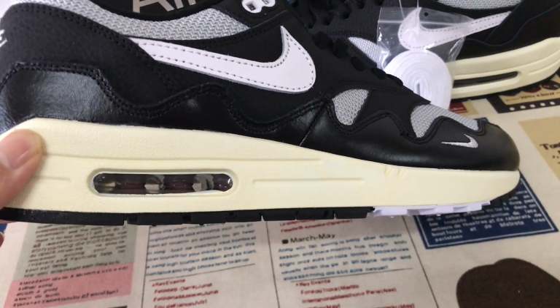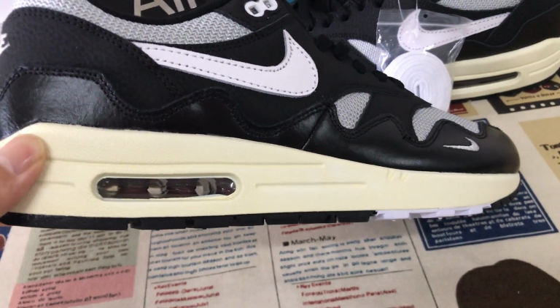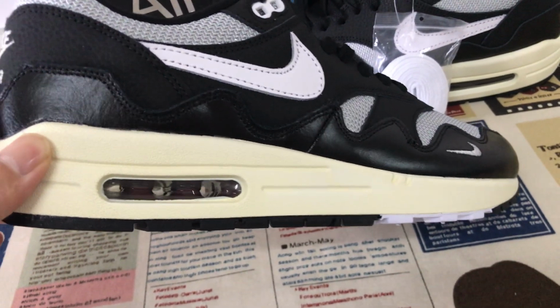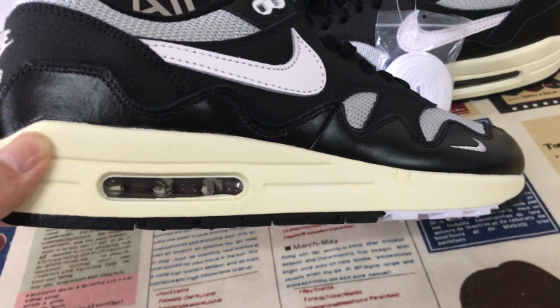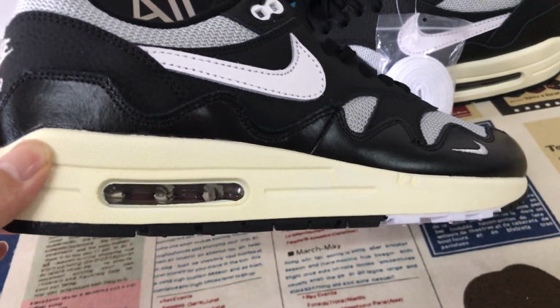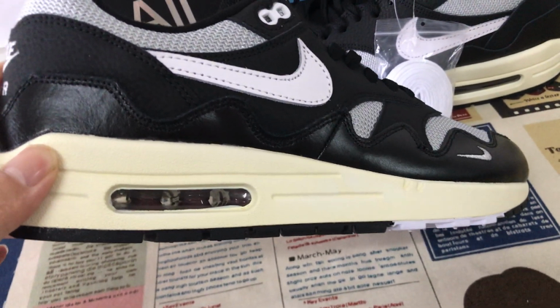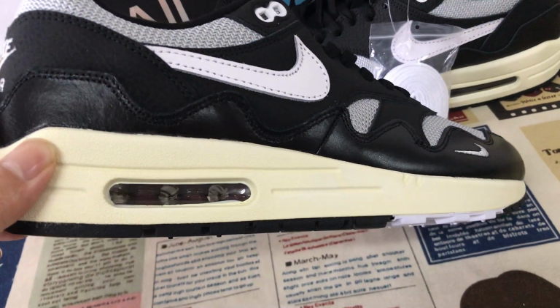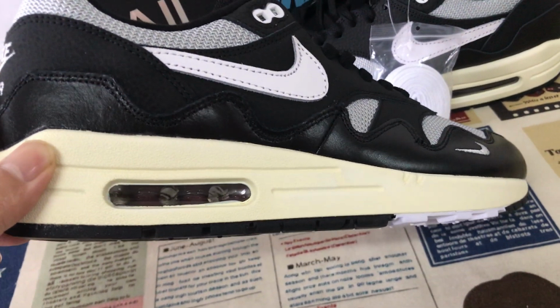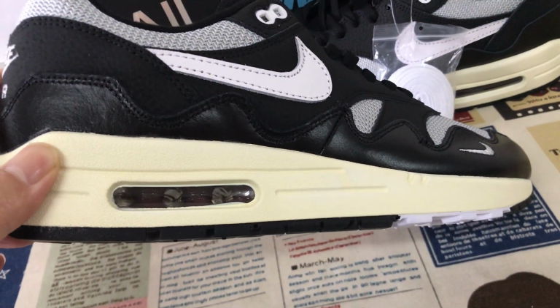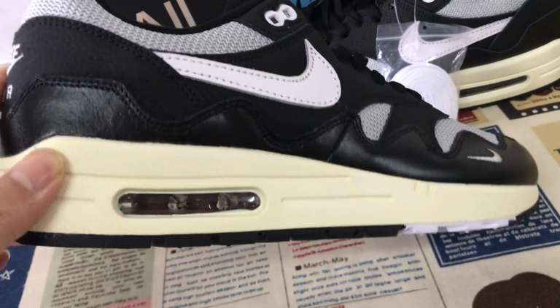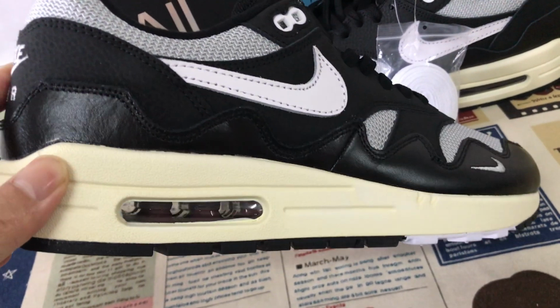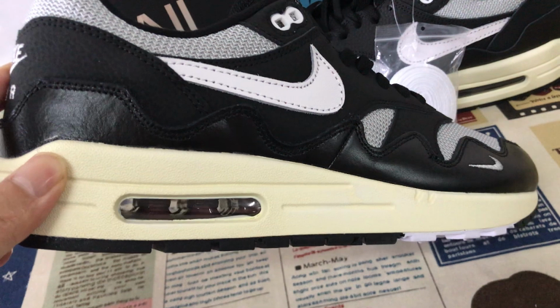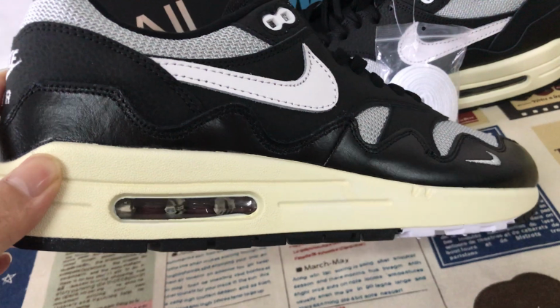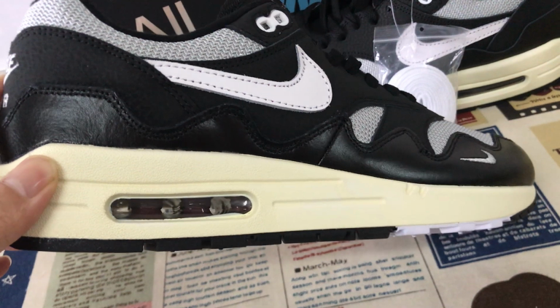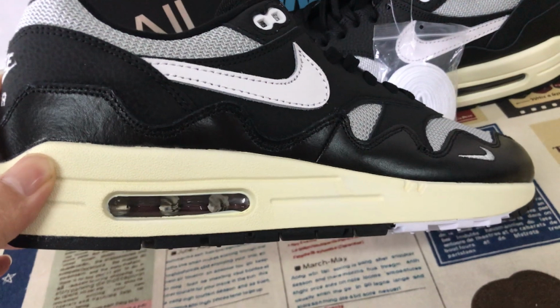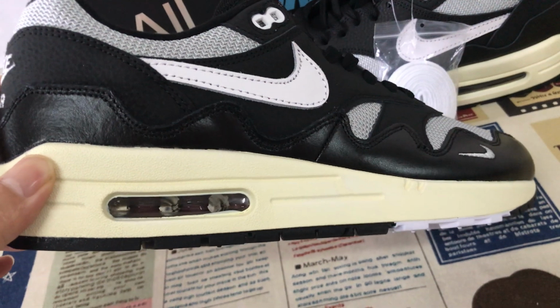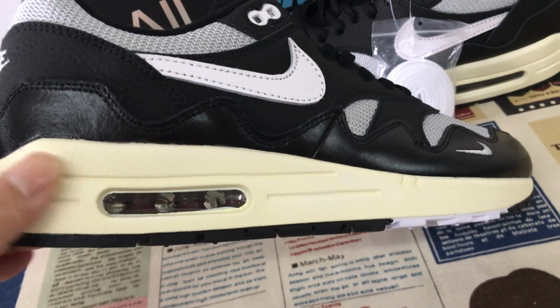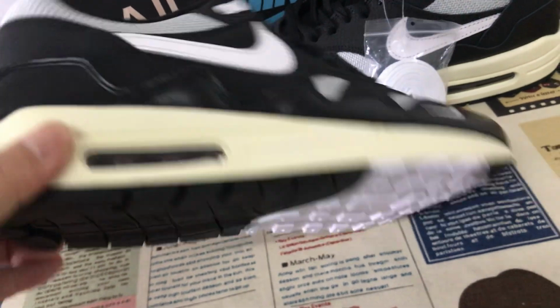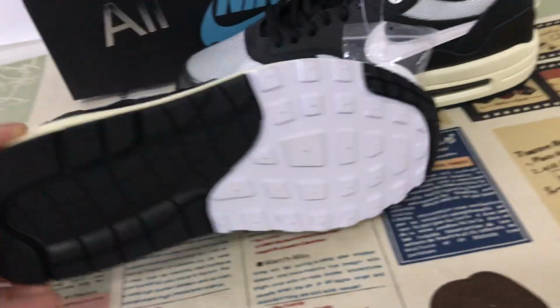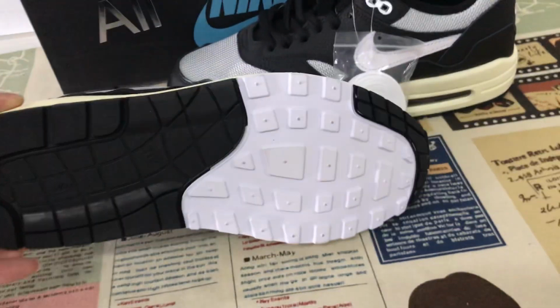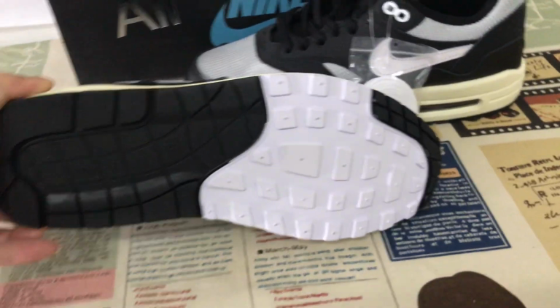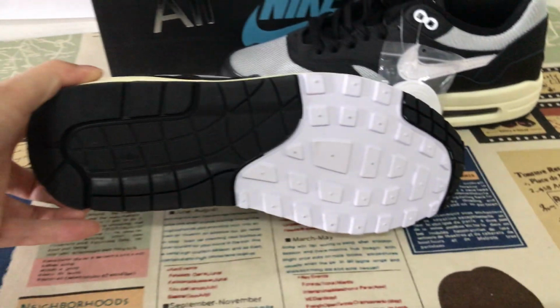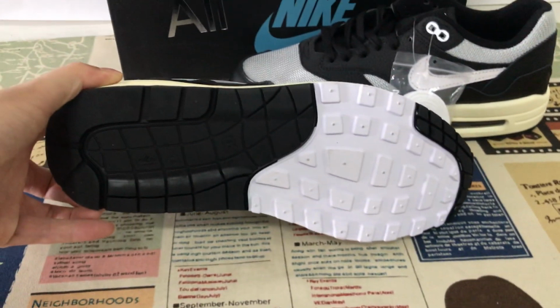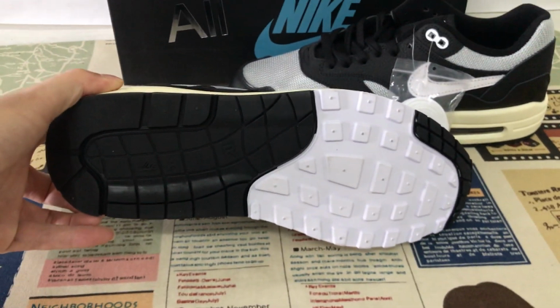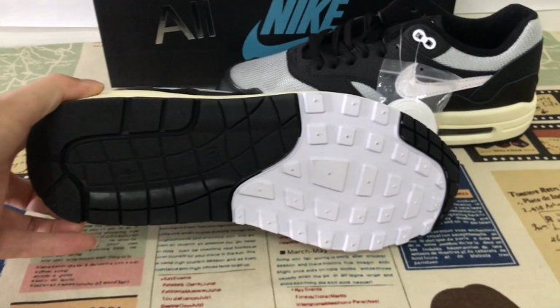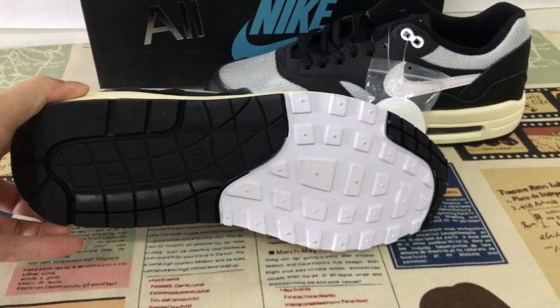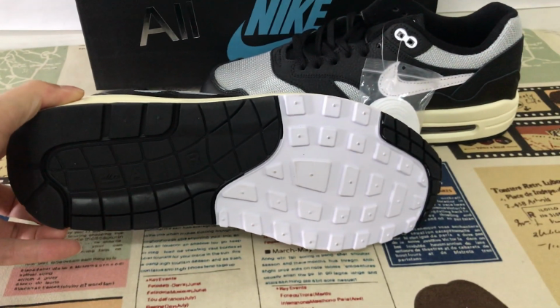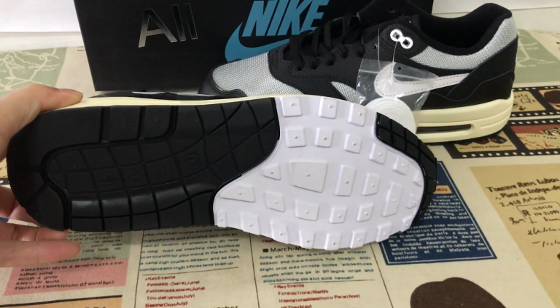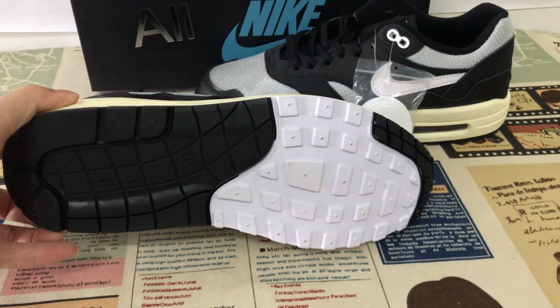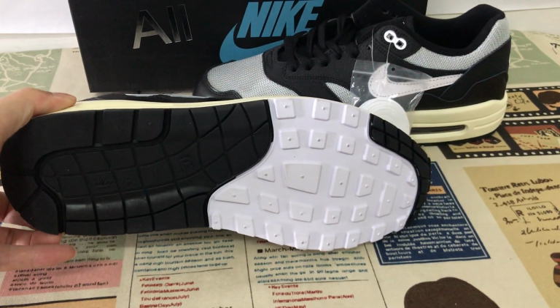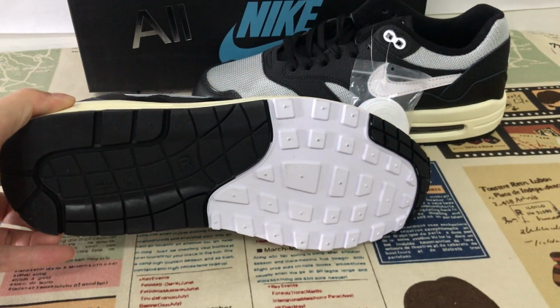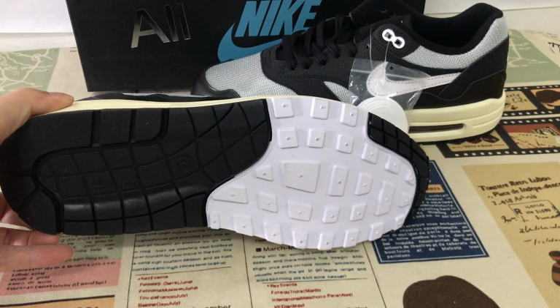A bag inside, this red bag. Black and white rubber also.